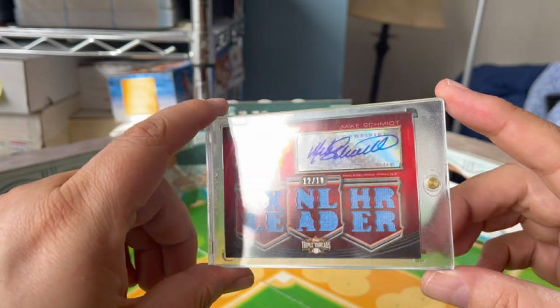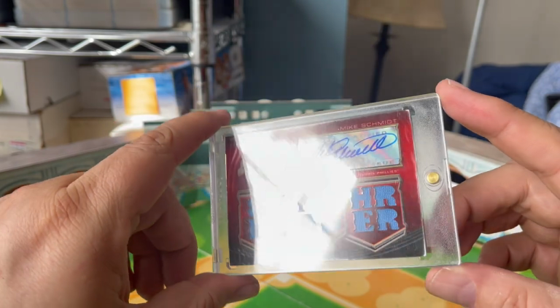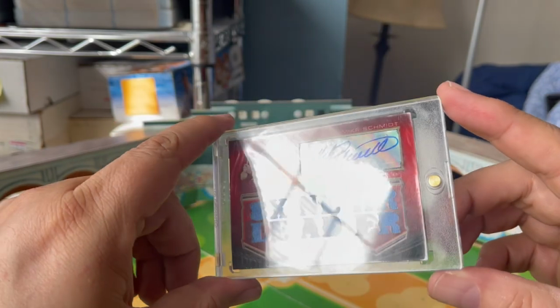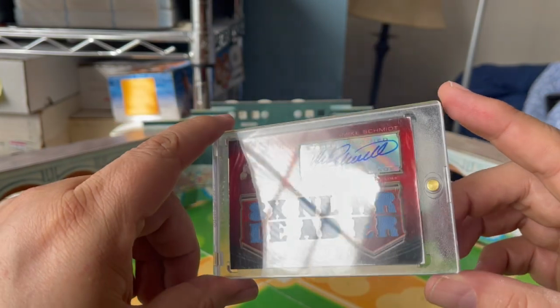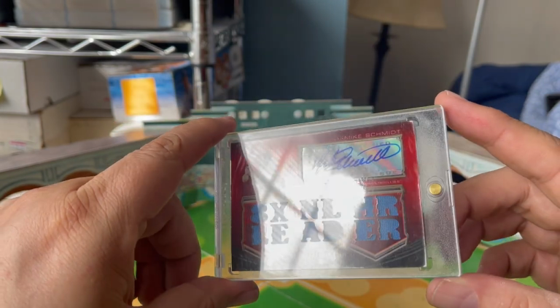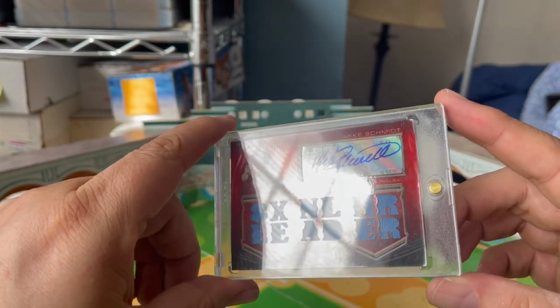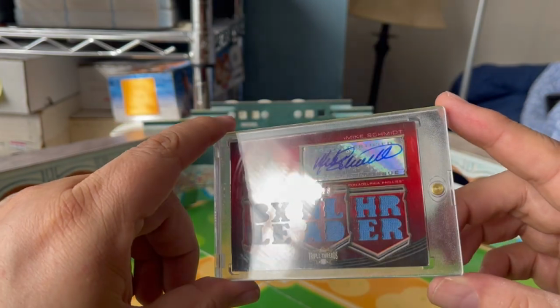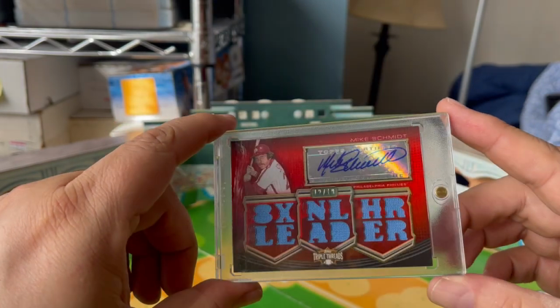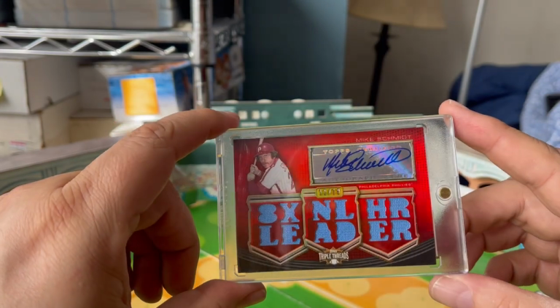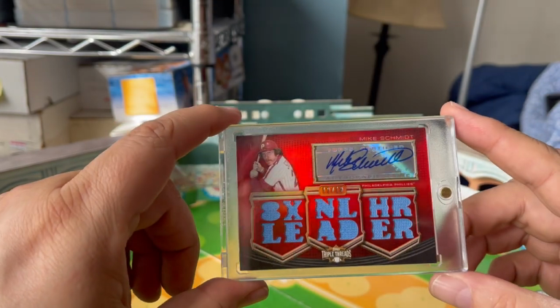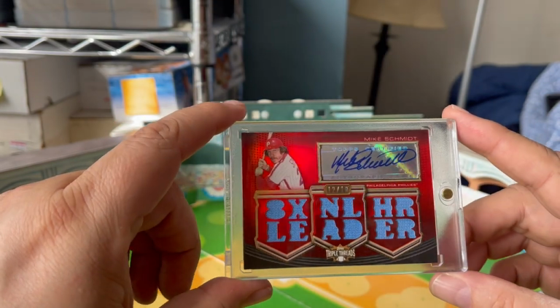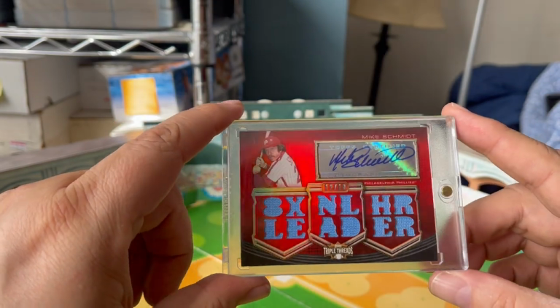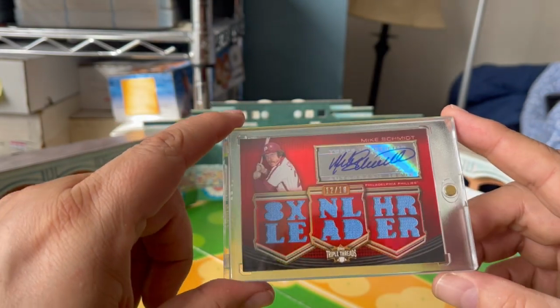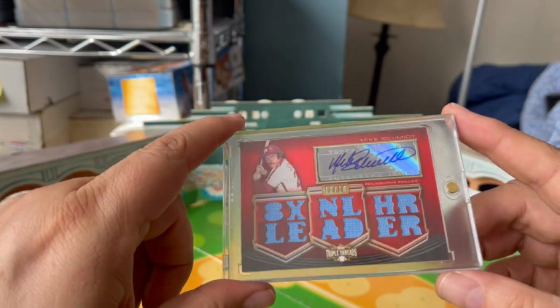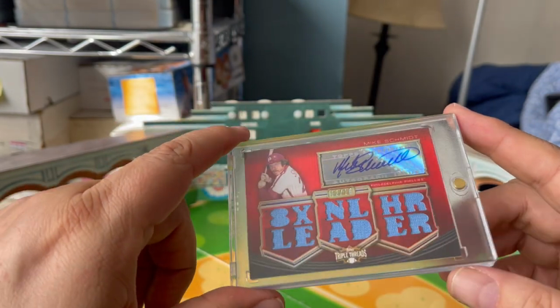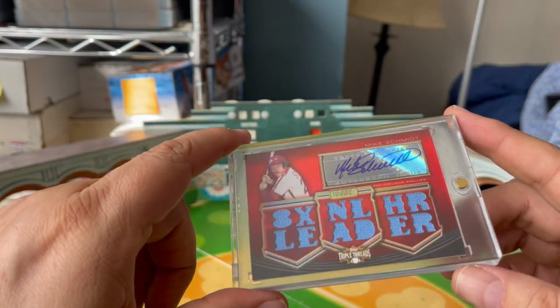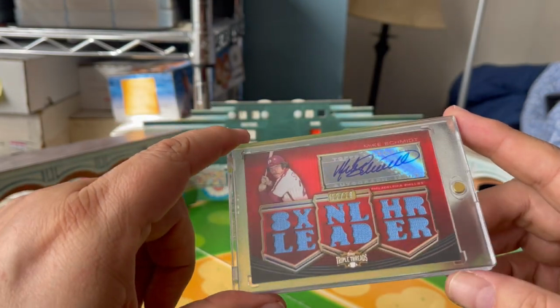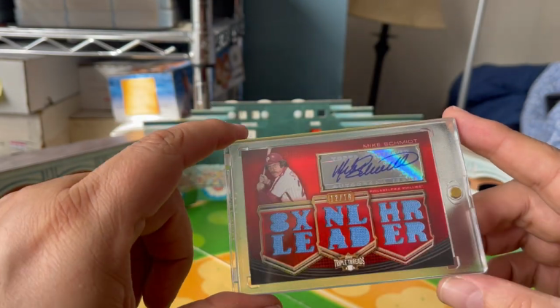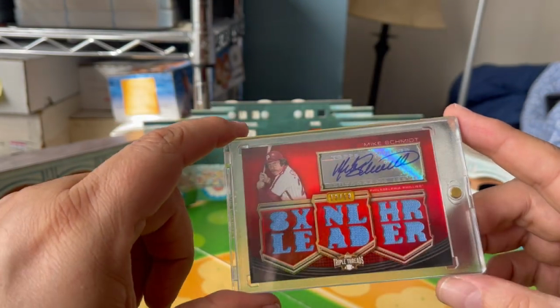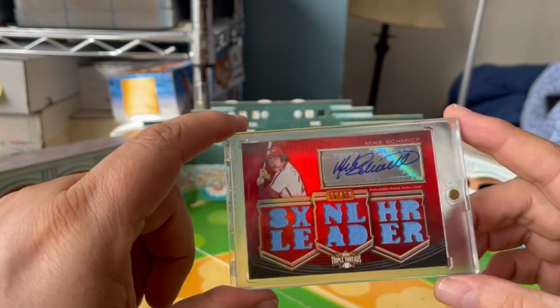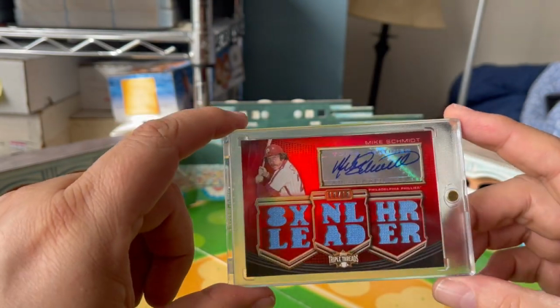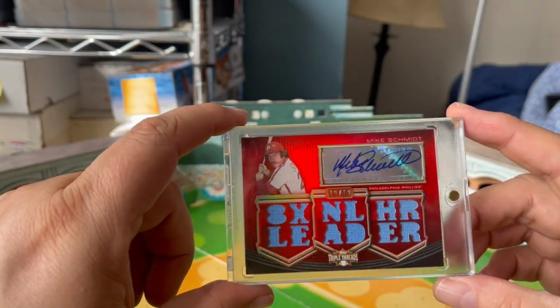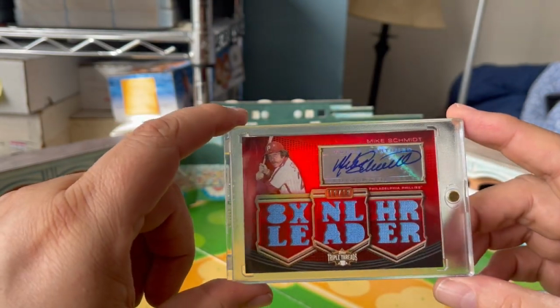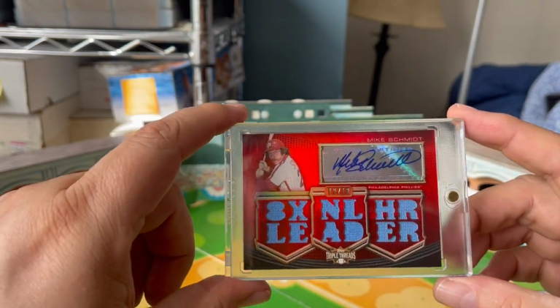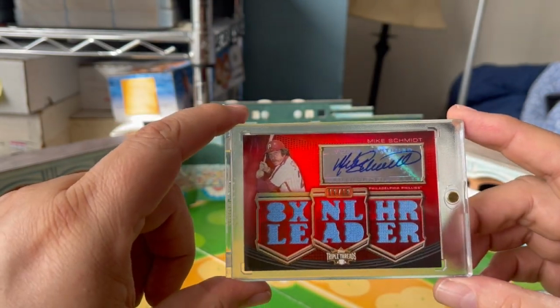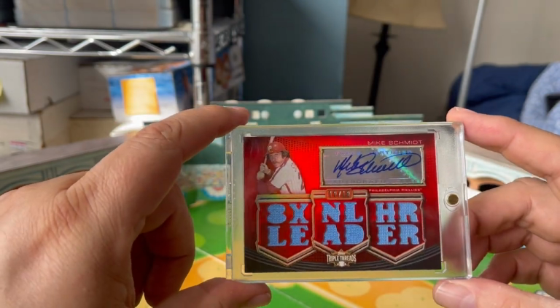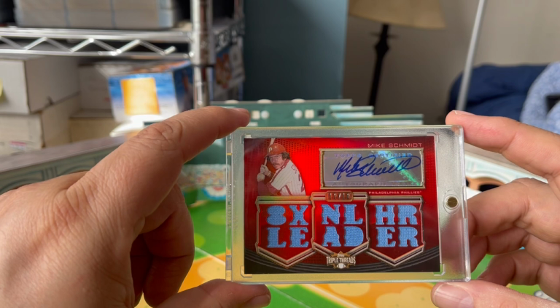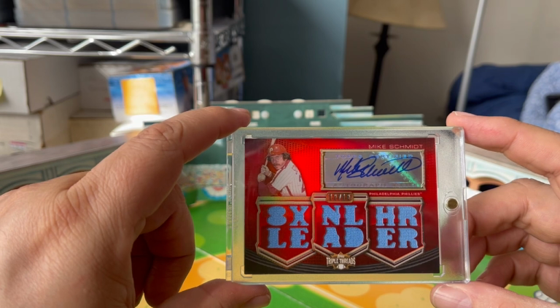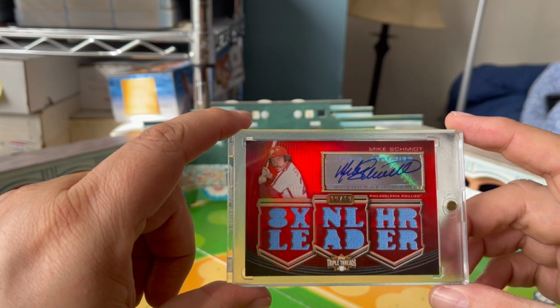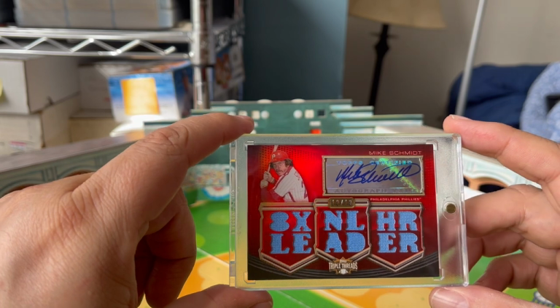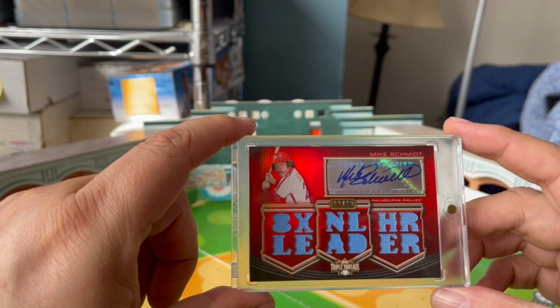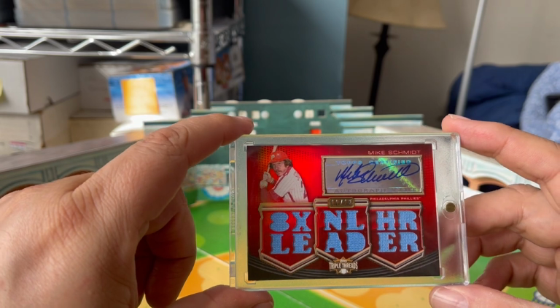Again, 12 of 18, sticker auto. But hey, it's a pretty card.